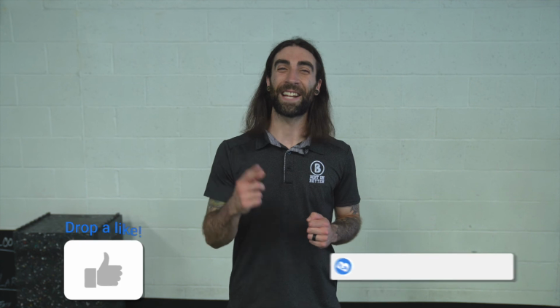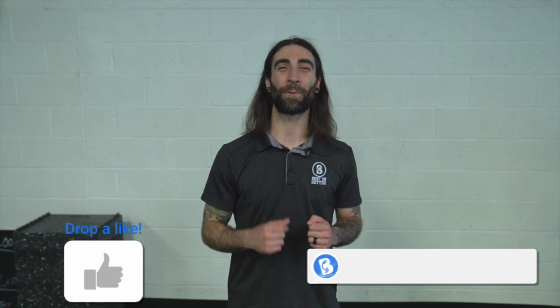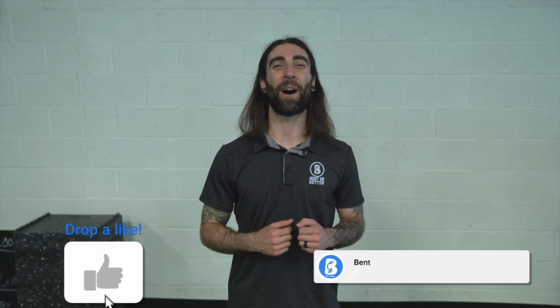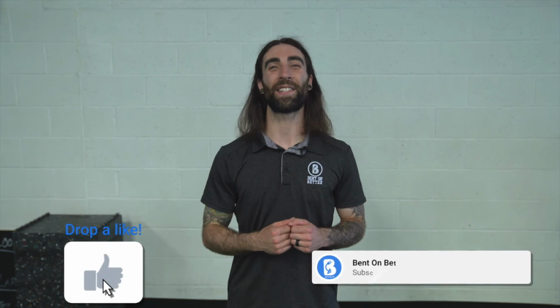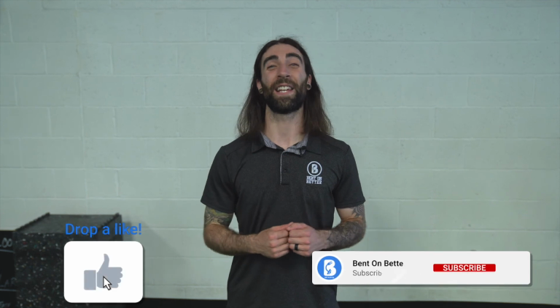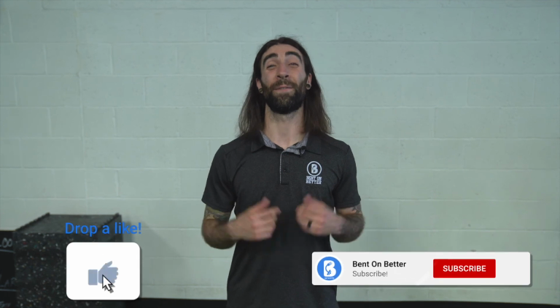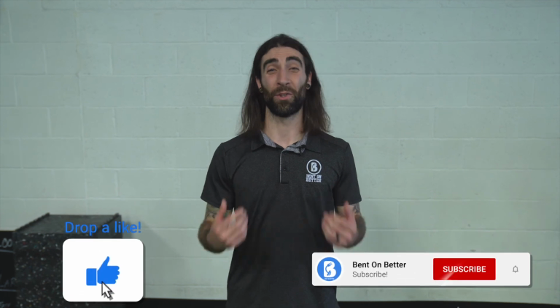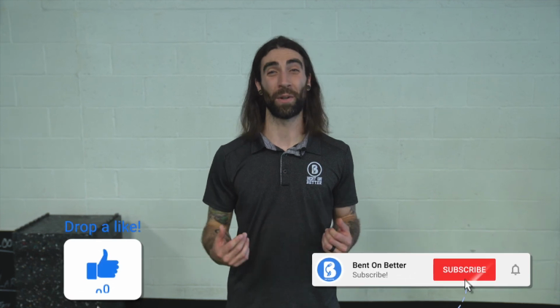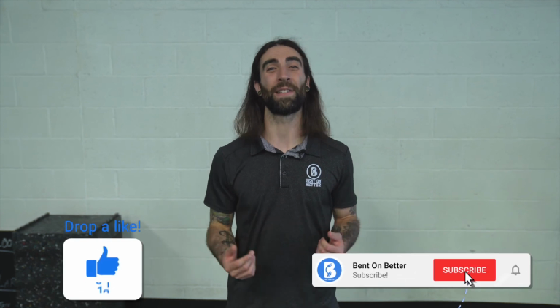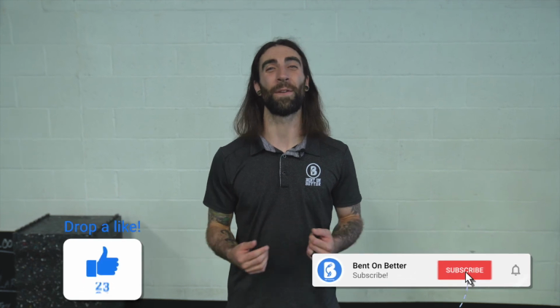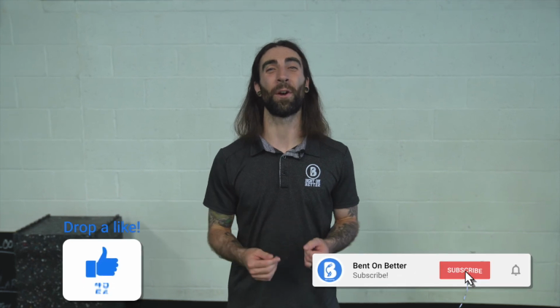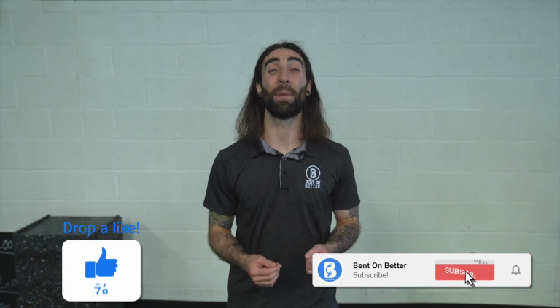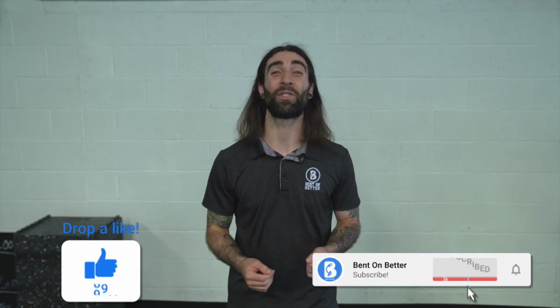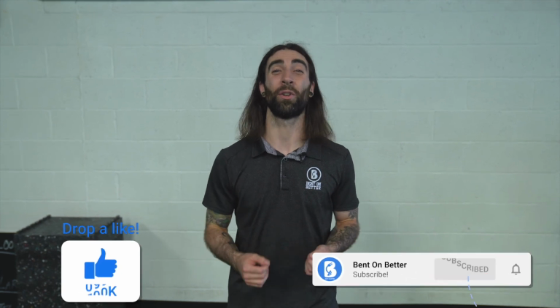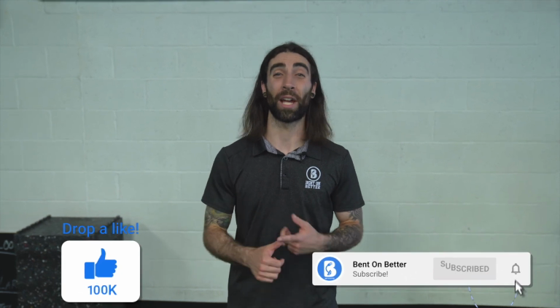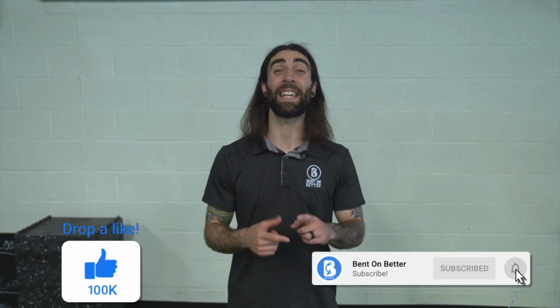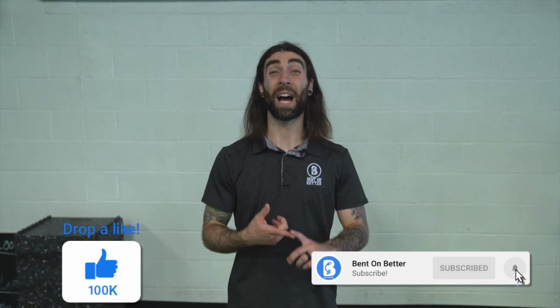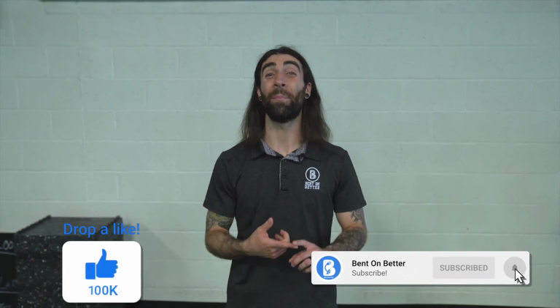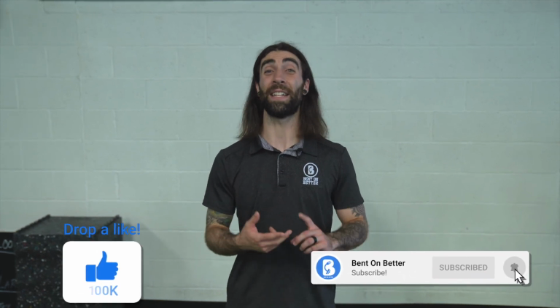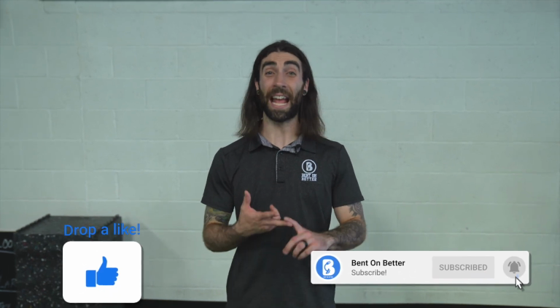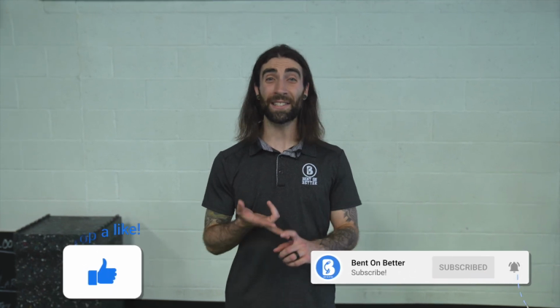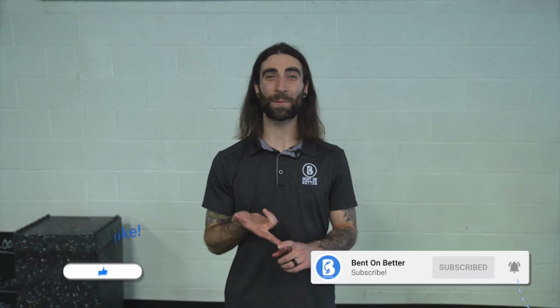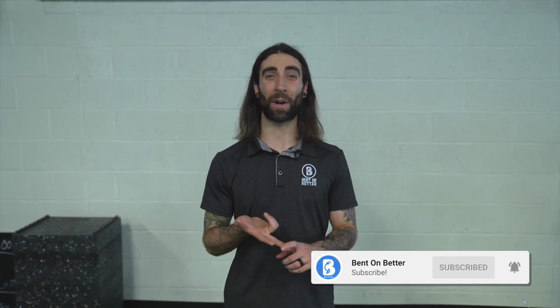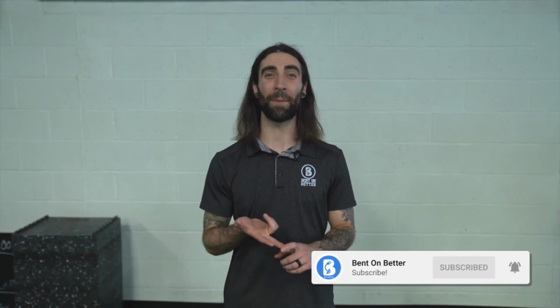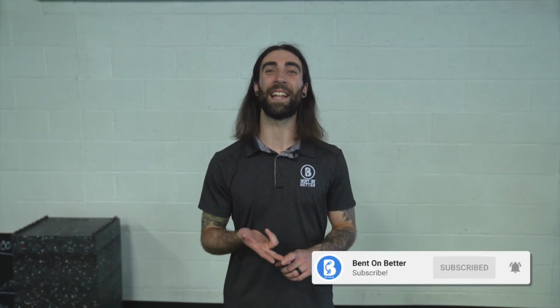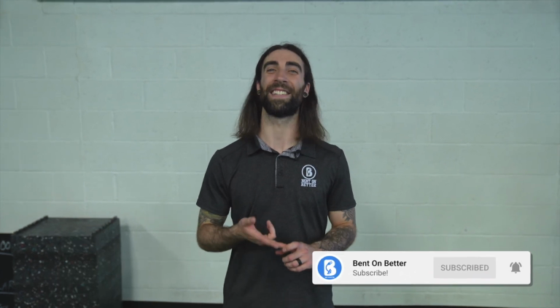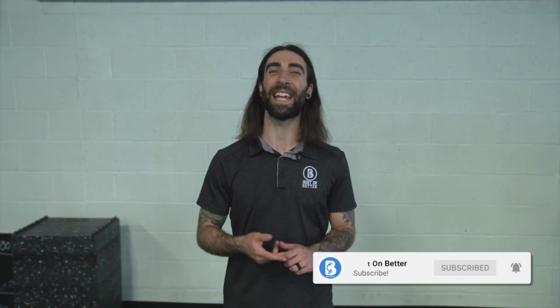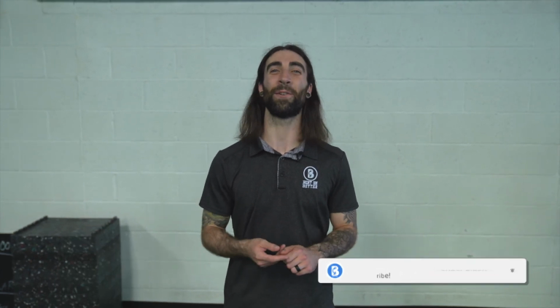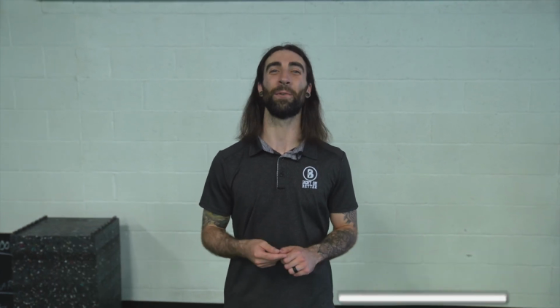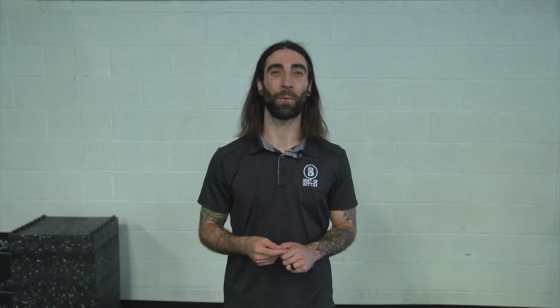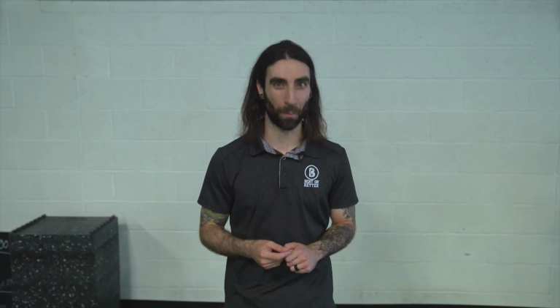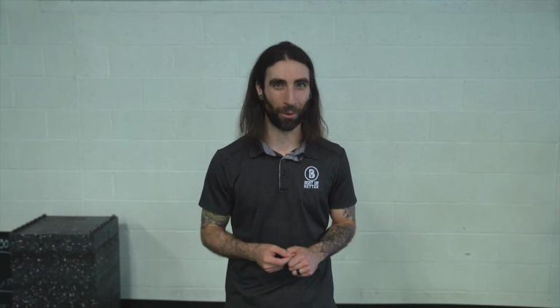Thanks for watching. If you enjoyed this video, make sure you like, comment, and subscribe, and stay tuned for more.